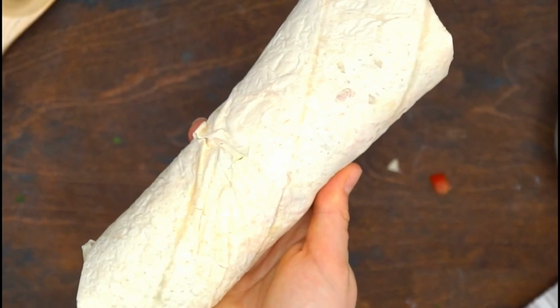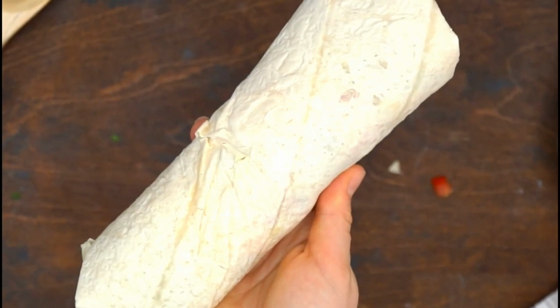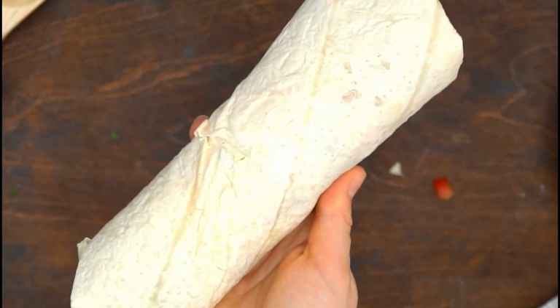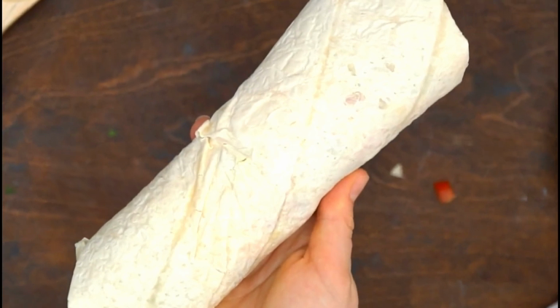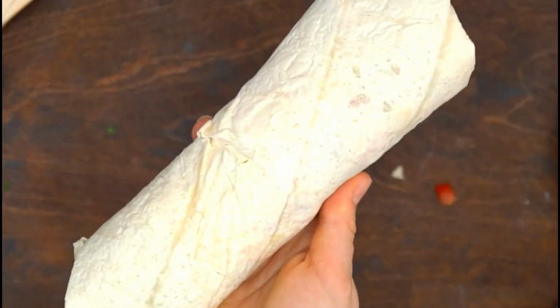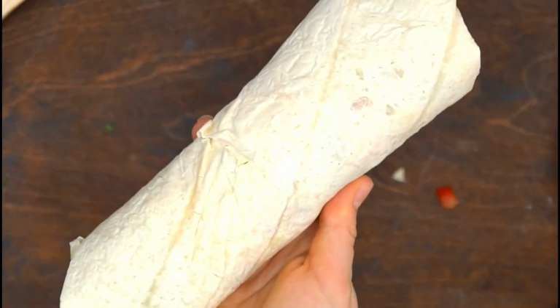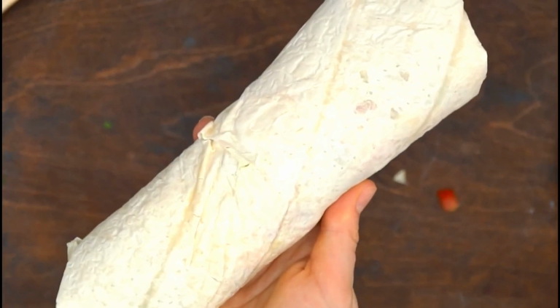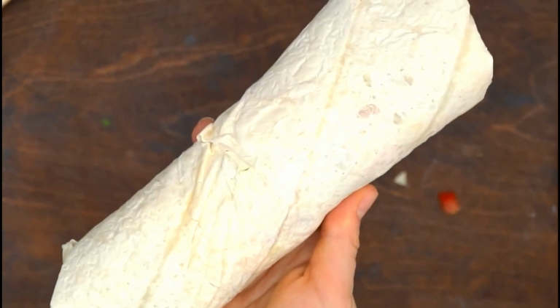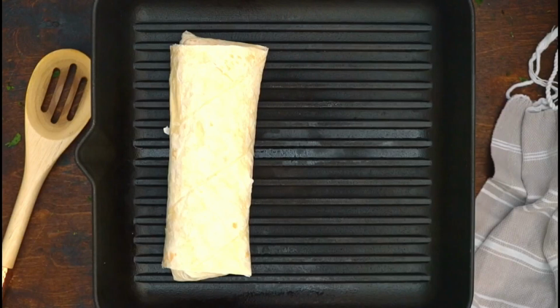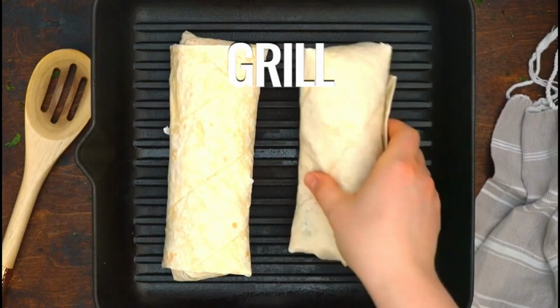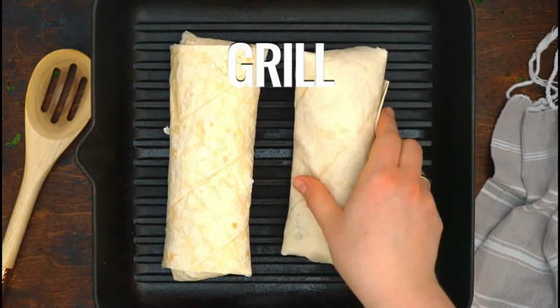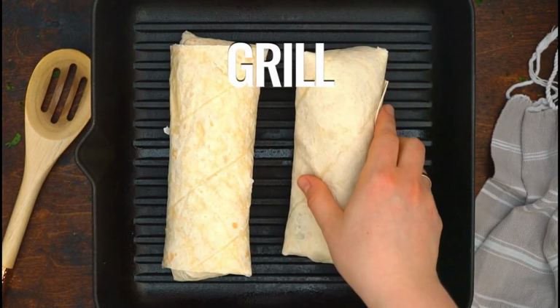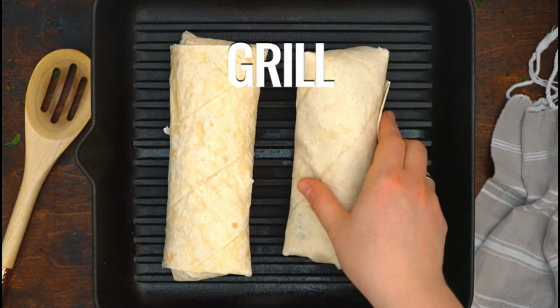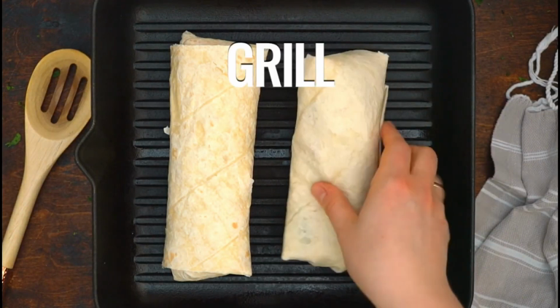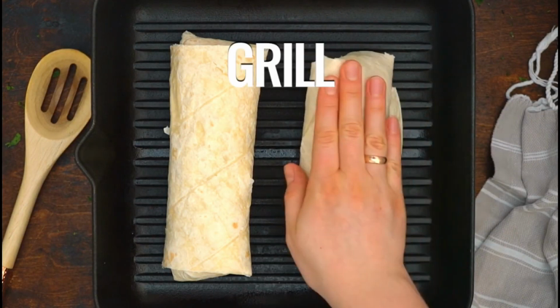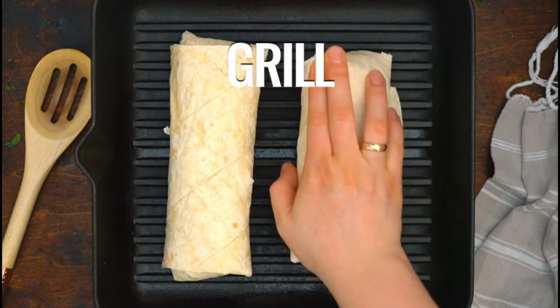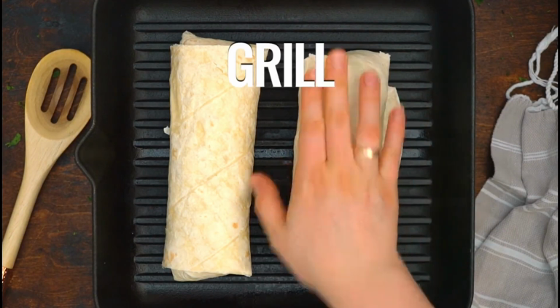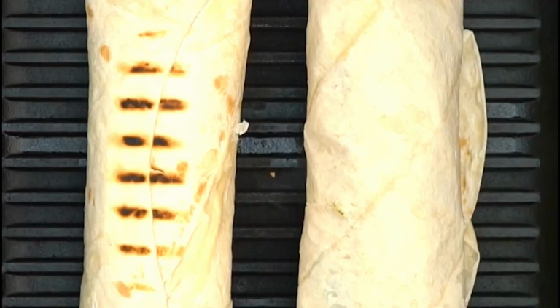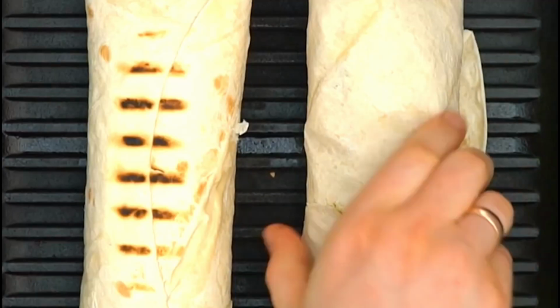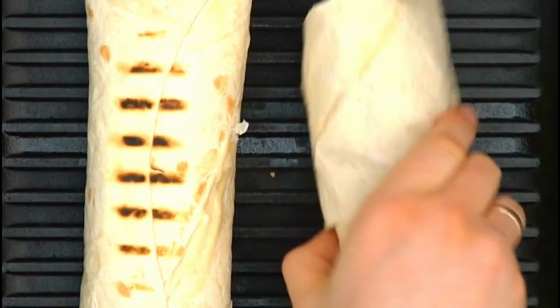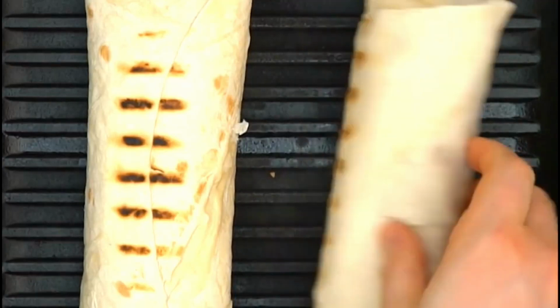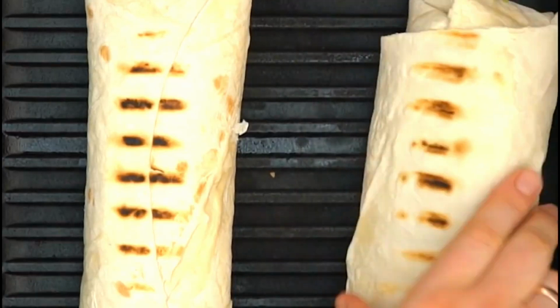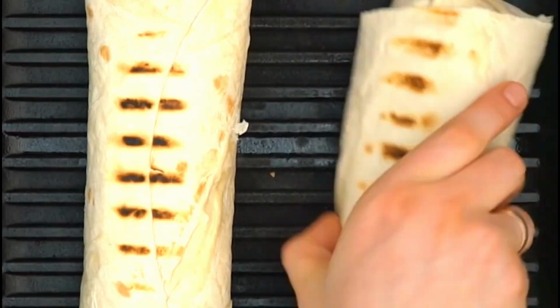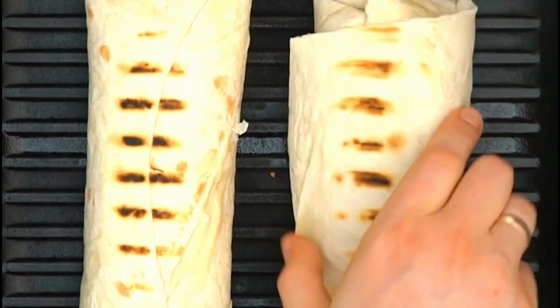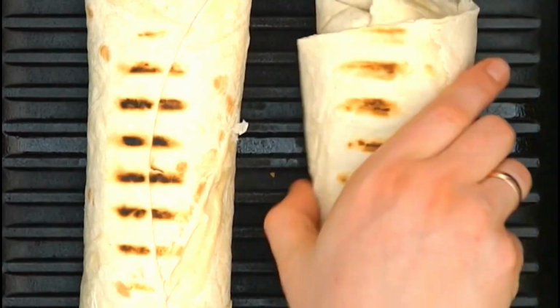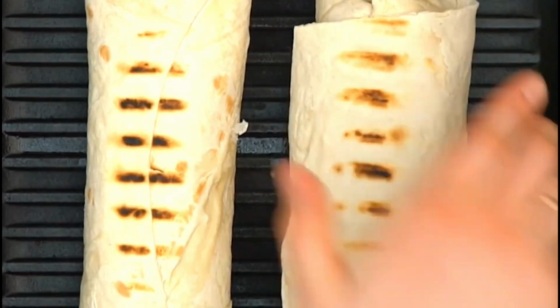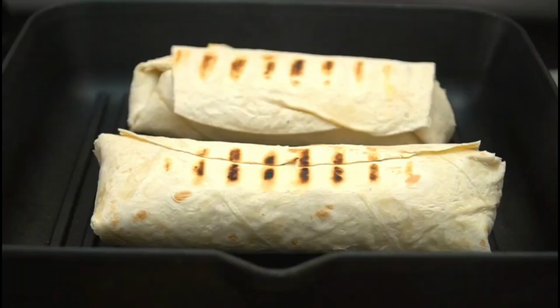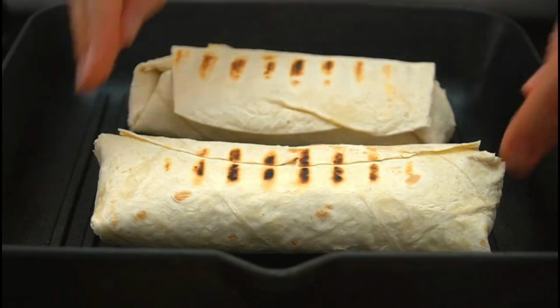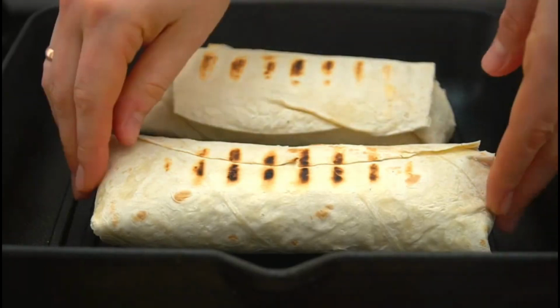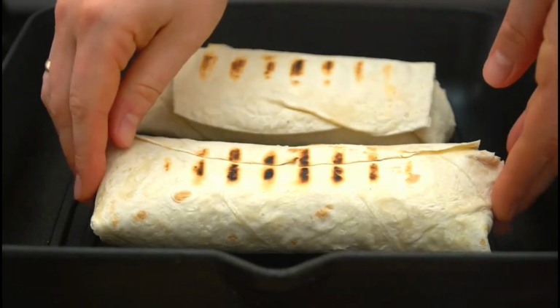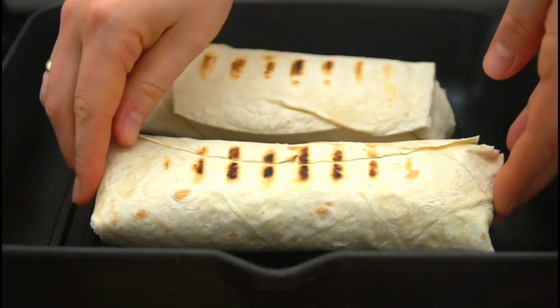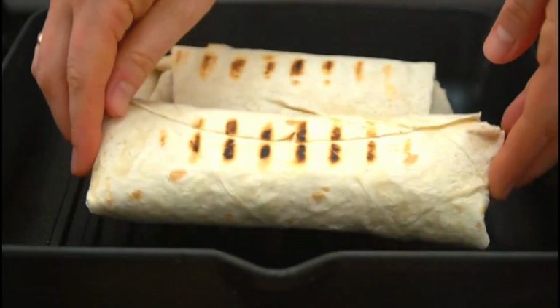After it has been rolled up, we go to the roasting process. Grill it sufficiently until the tortilla is slightly coloured.